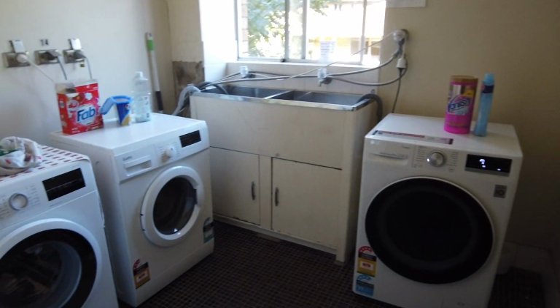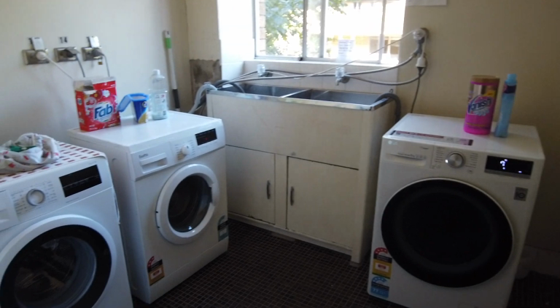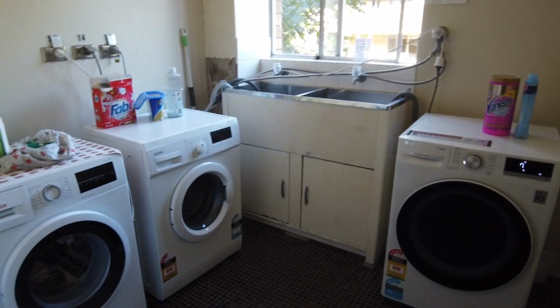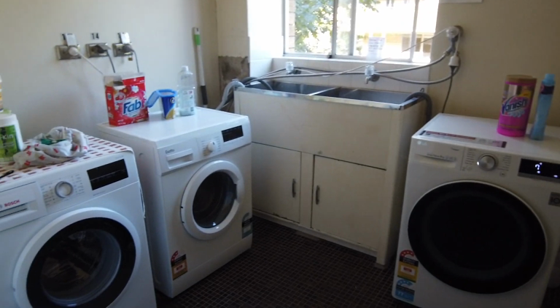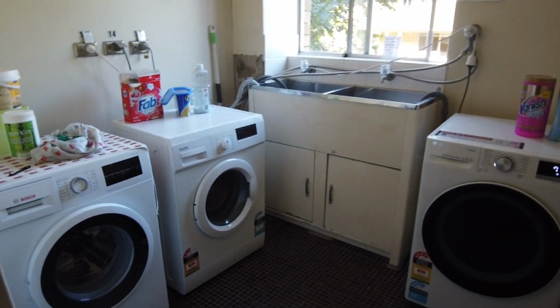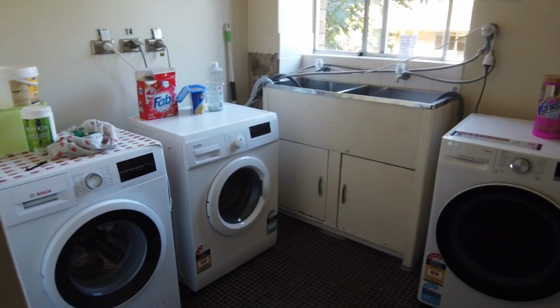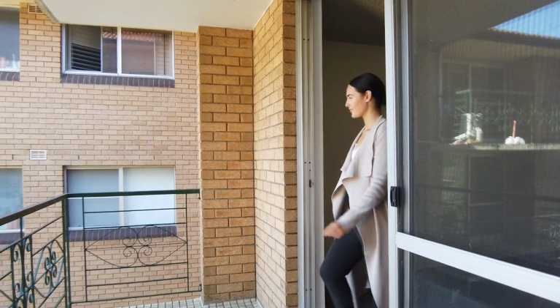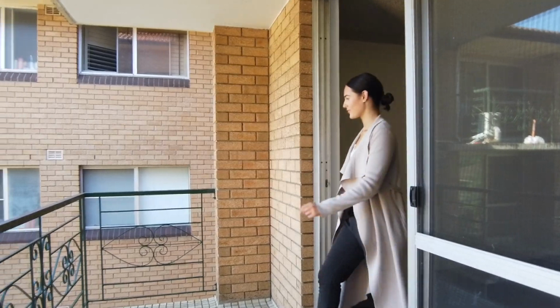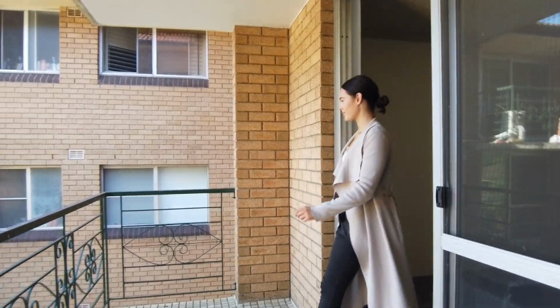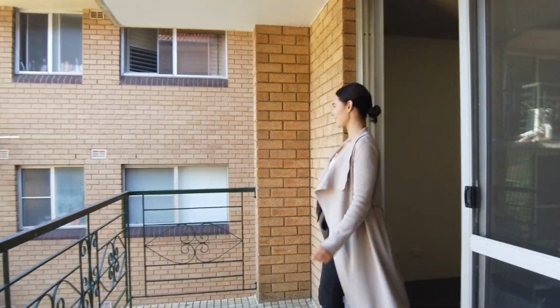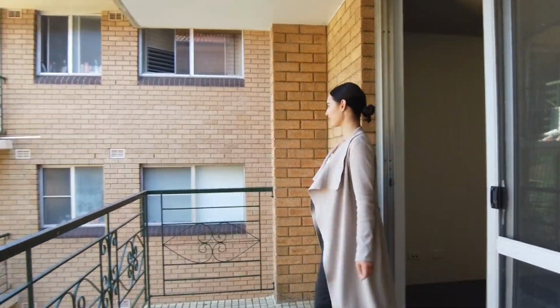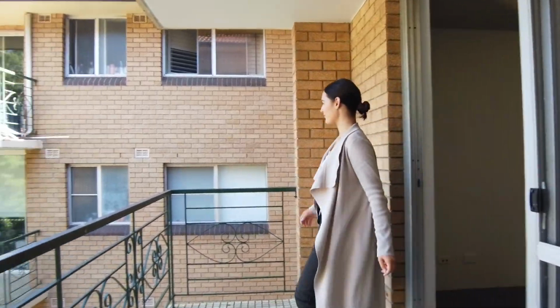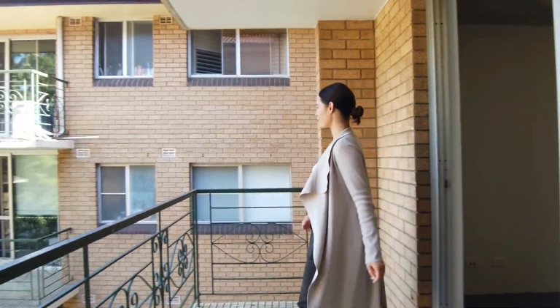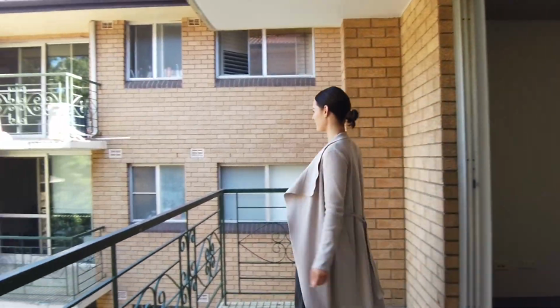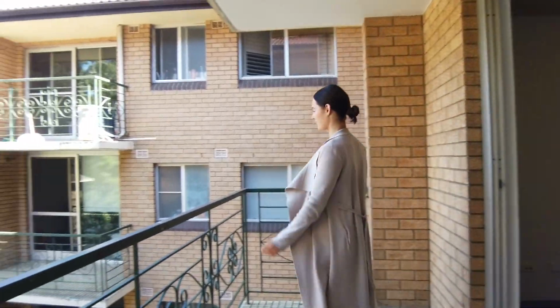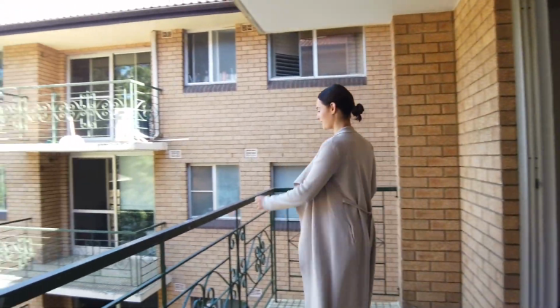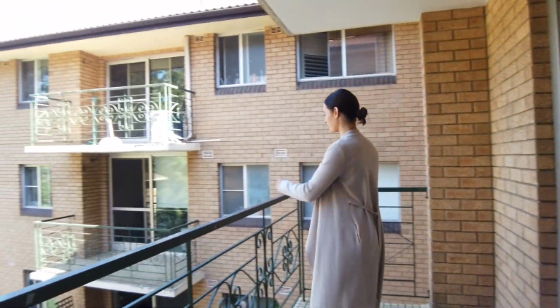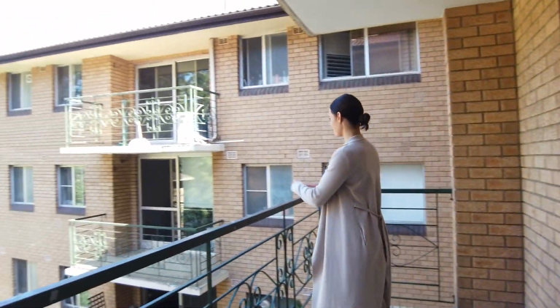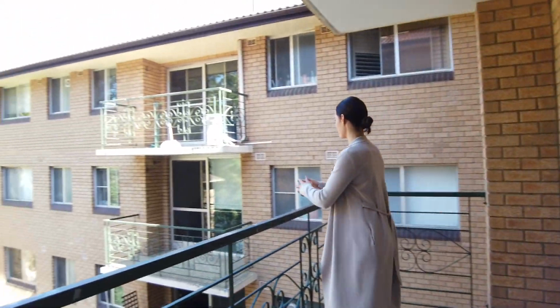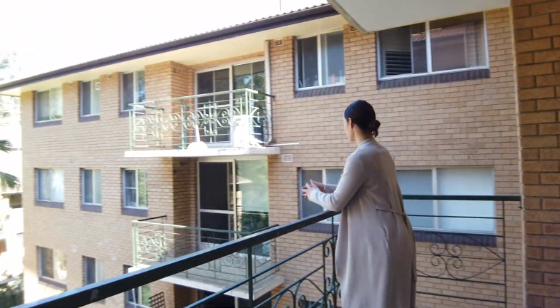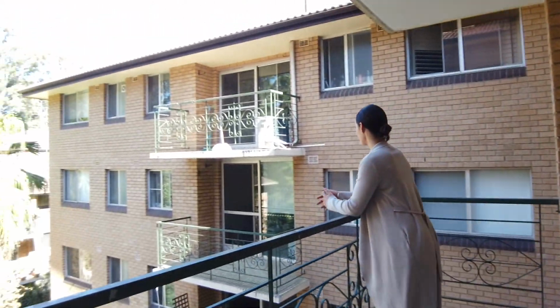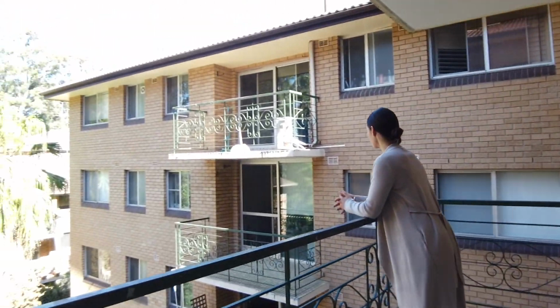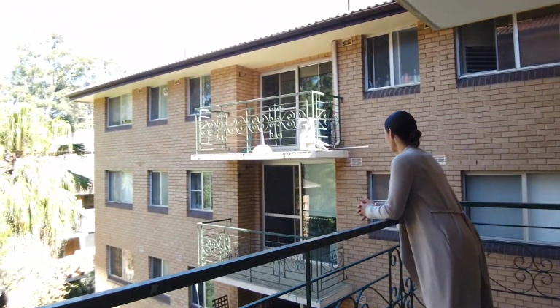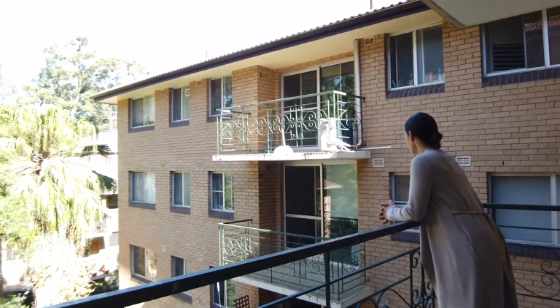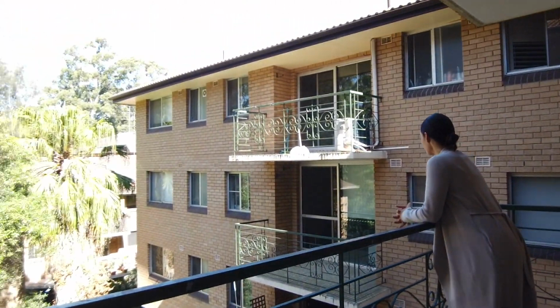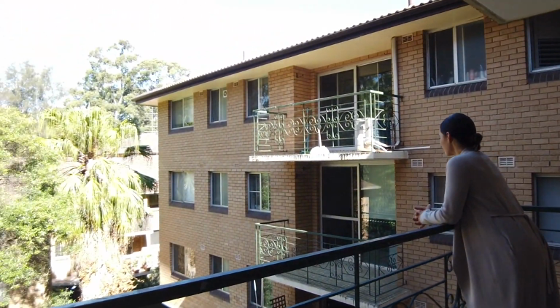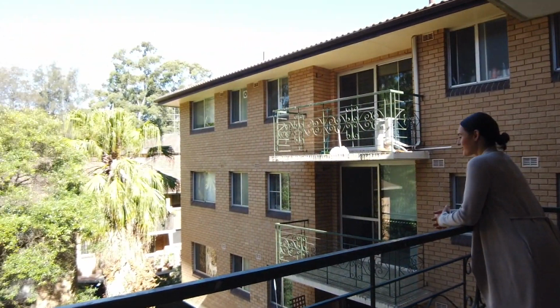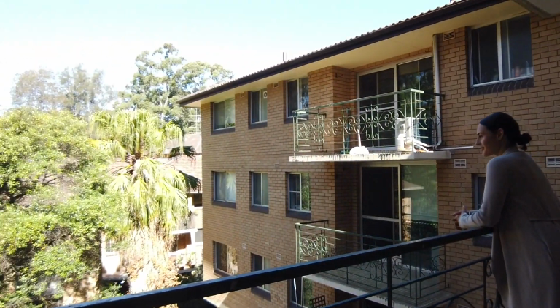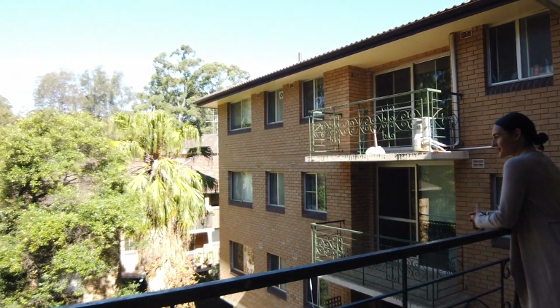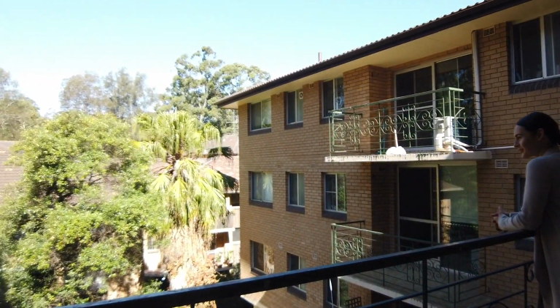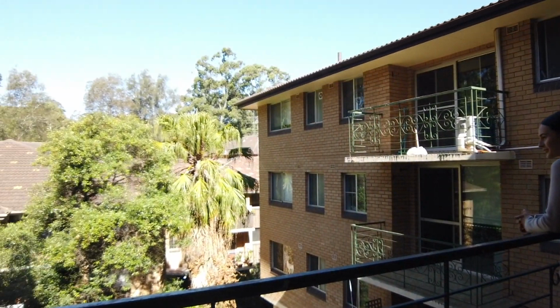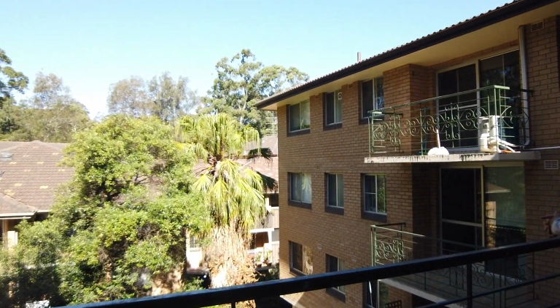My name is Madeline from Better Homes and Gardens Real Estate in Crows Nest. Welcome home.